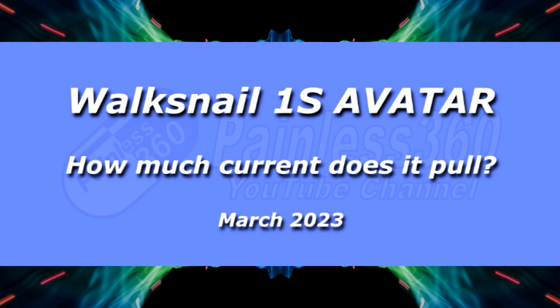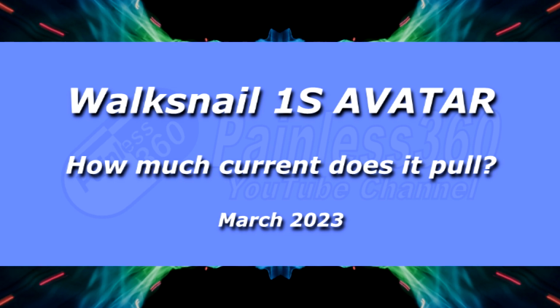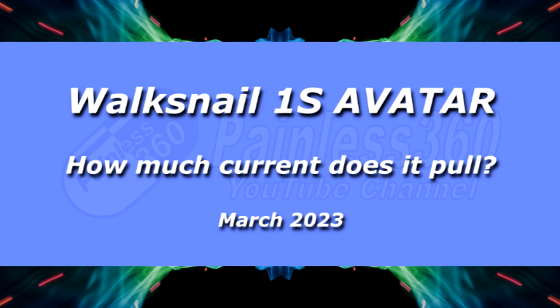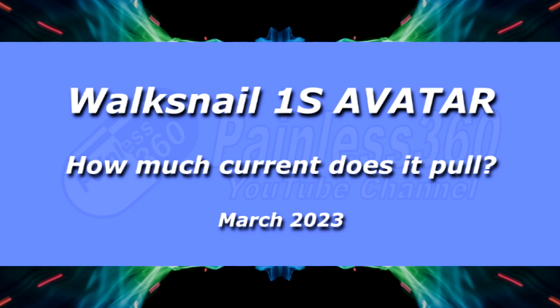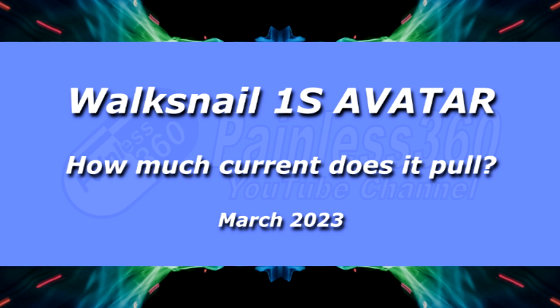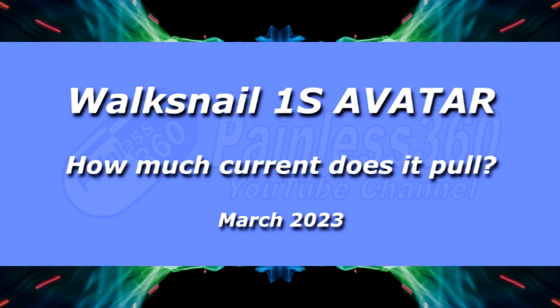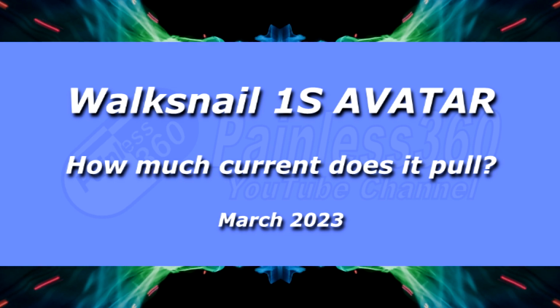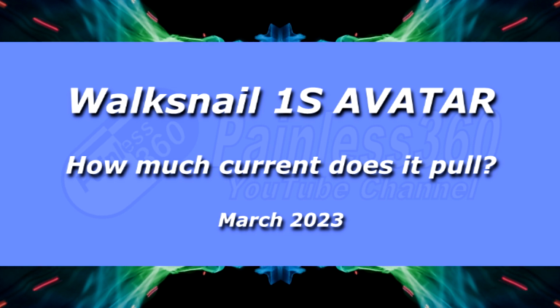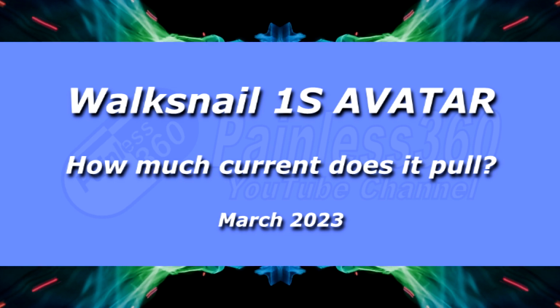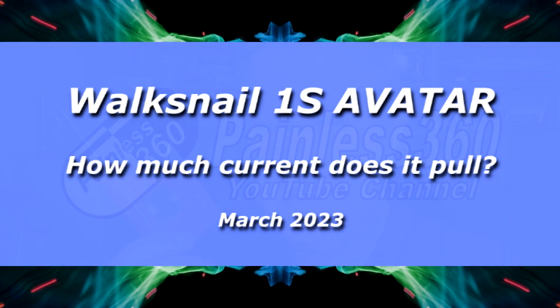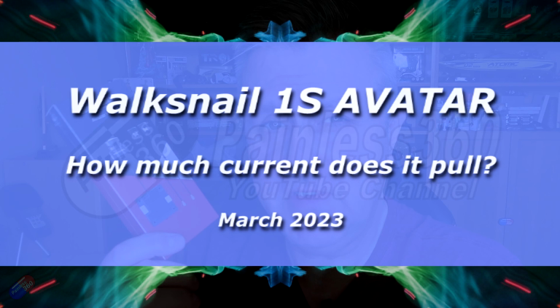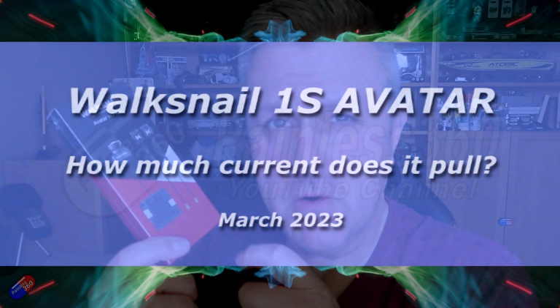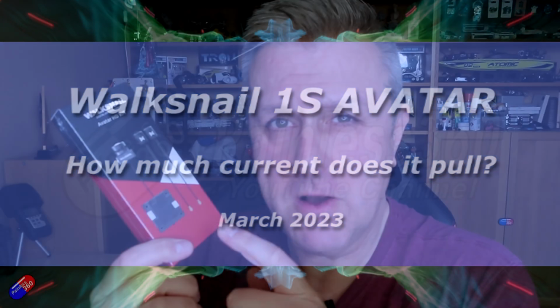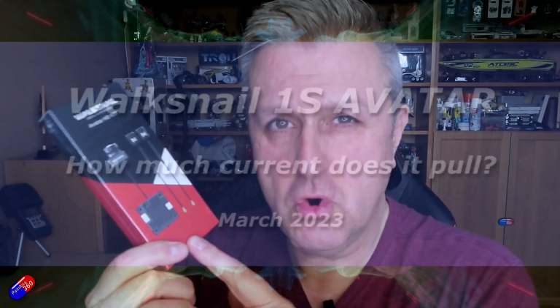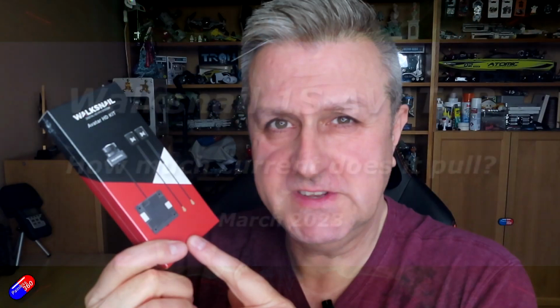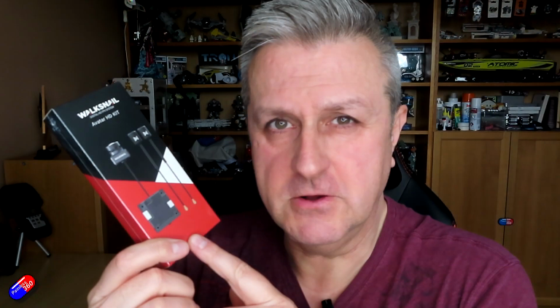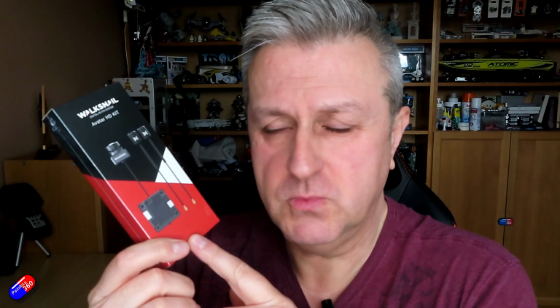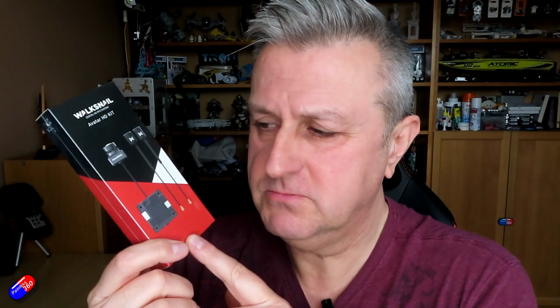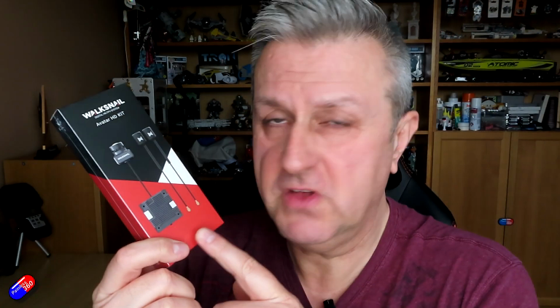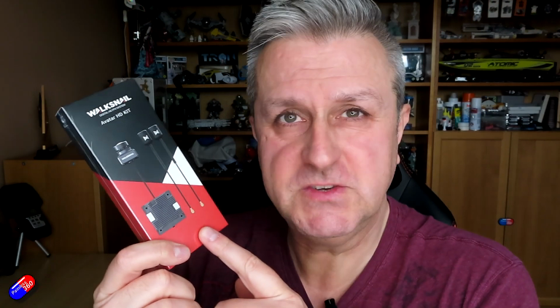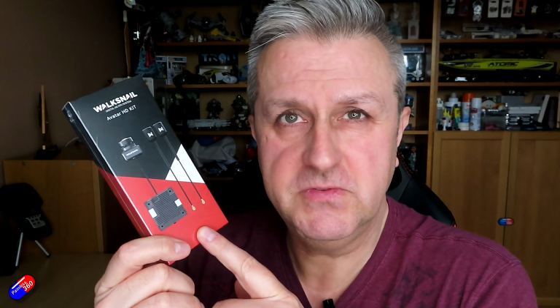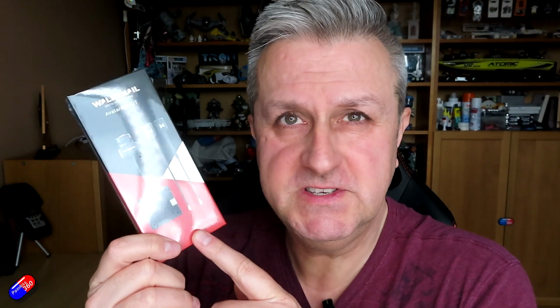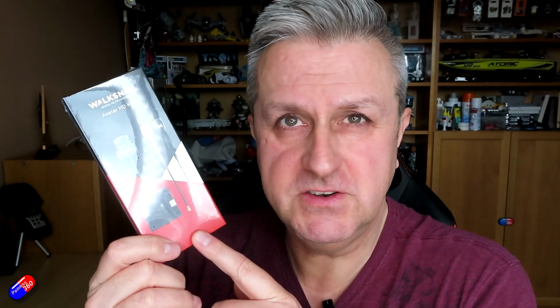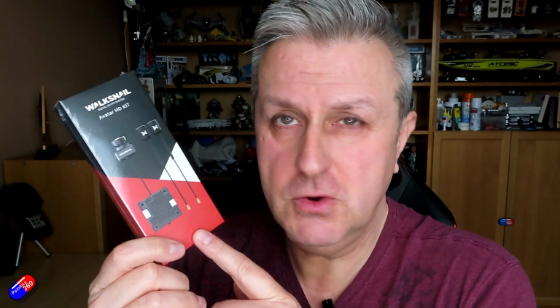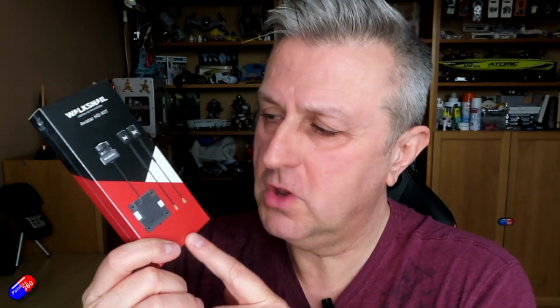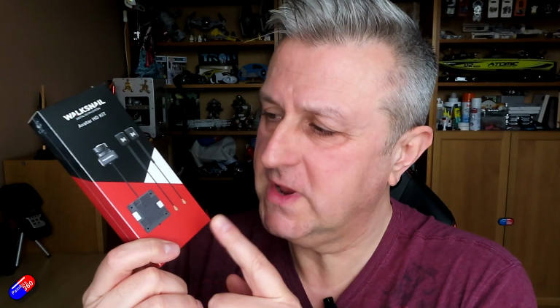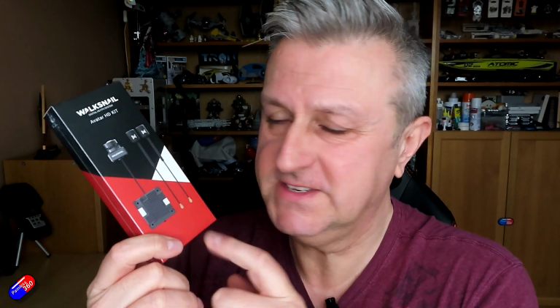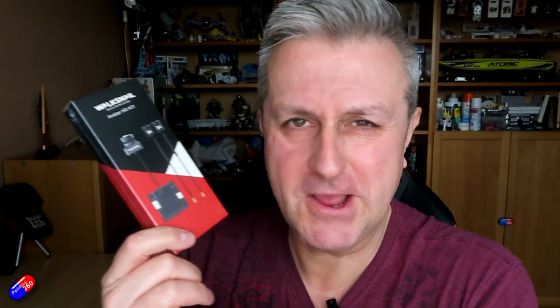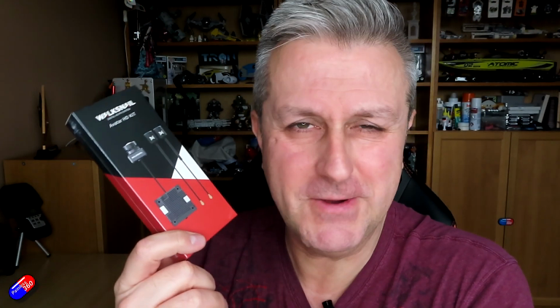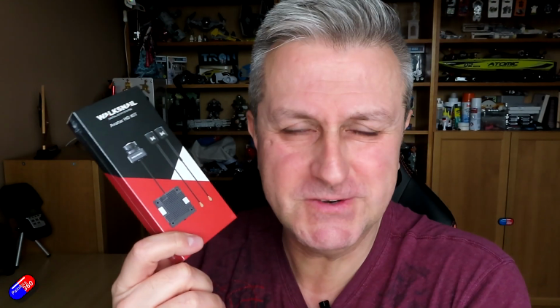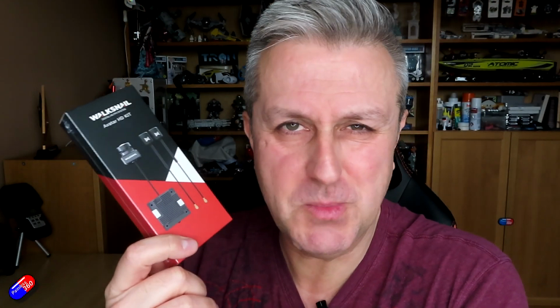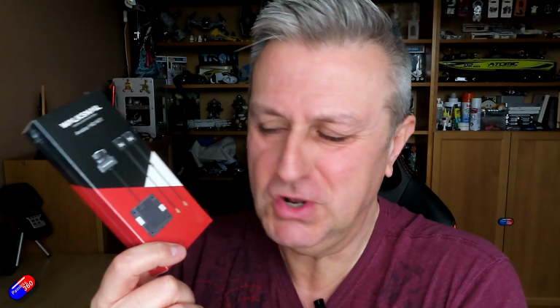Hello and welcome to the video. This is a video about Walksnail — well, not this one, this is a new one waiting to go into a model.